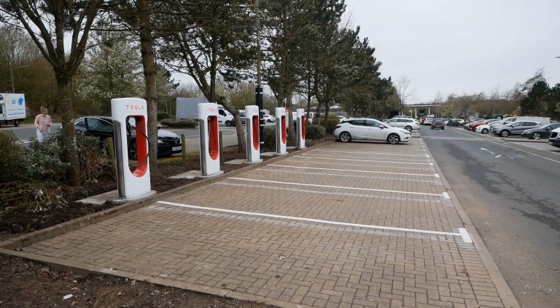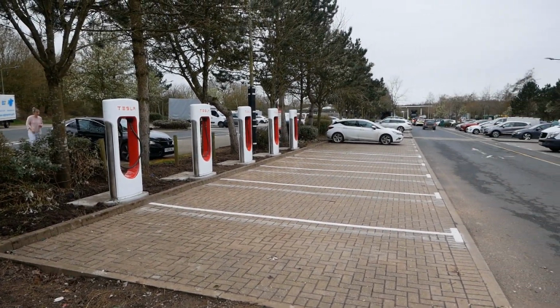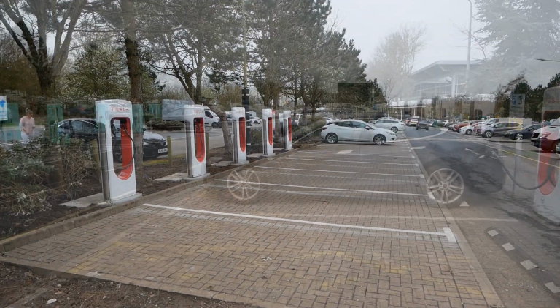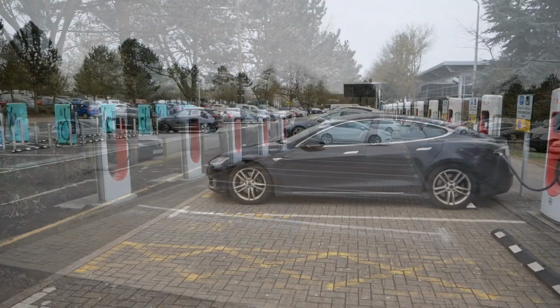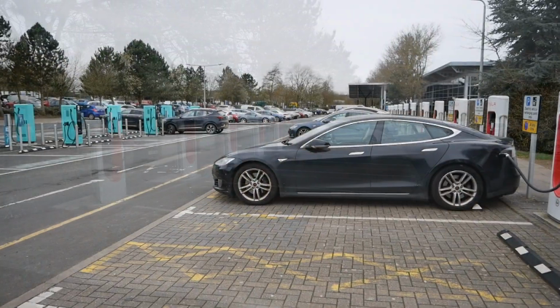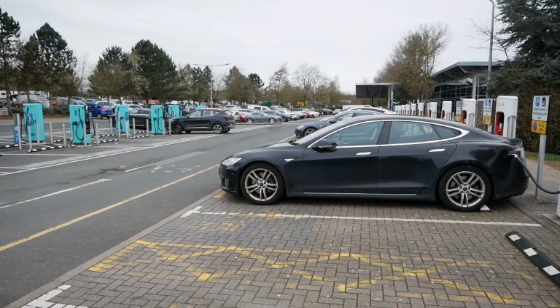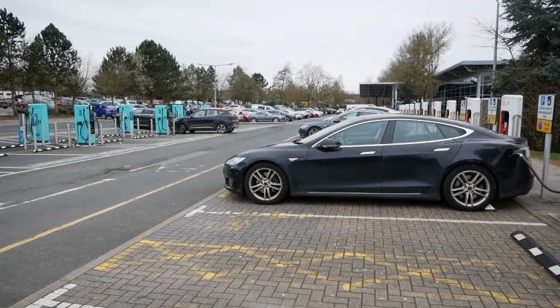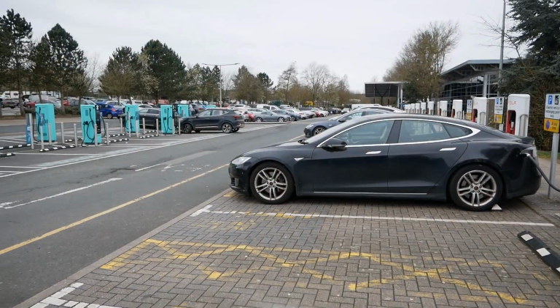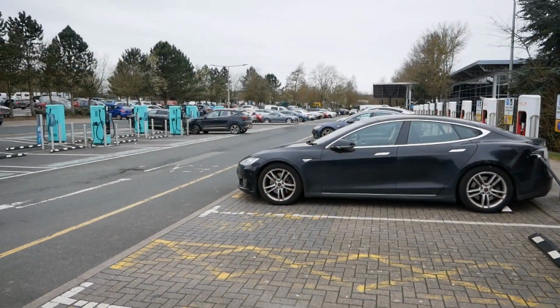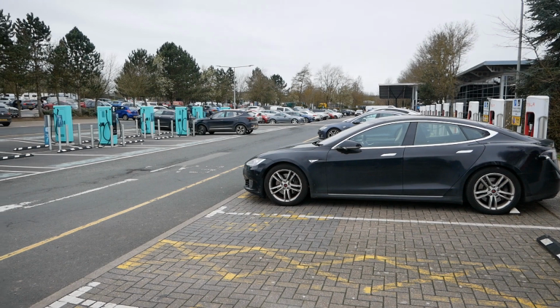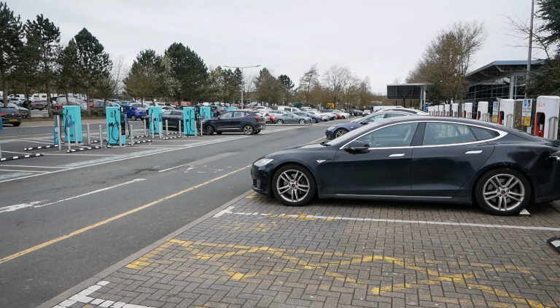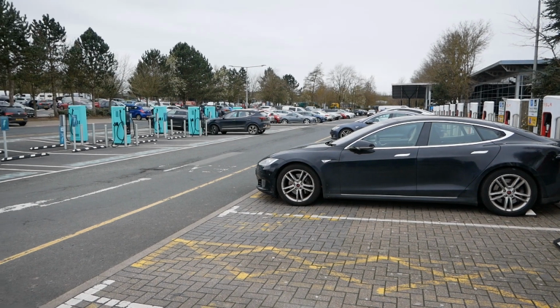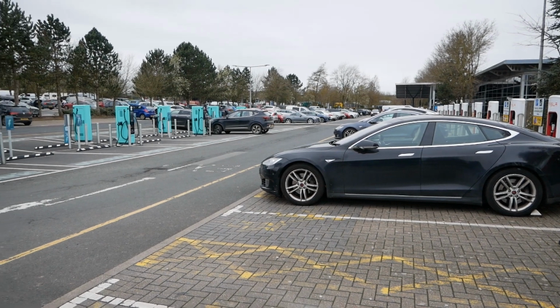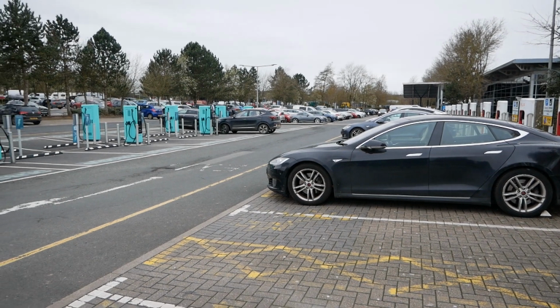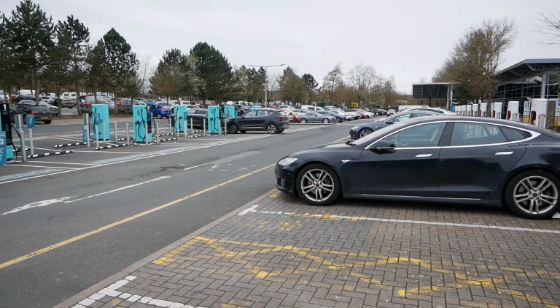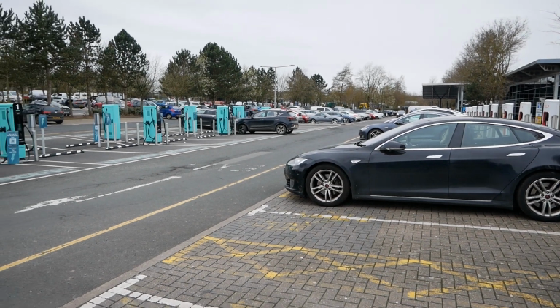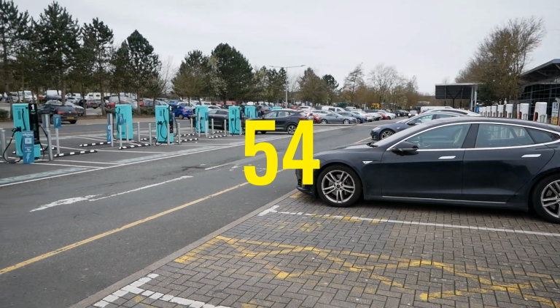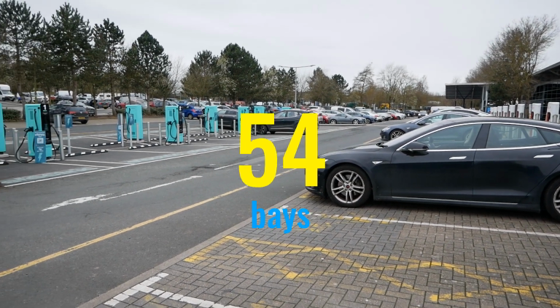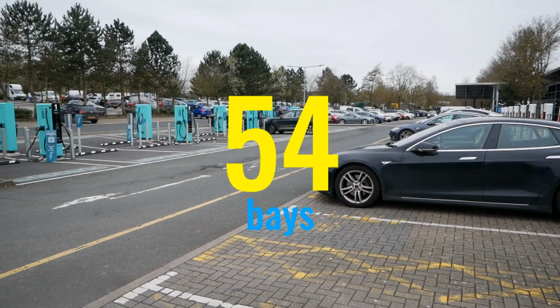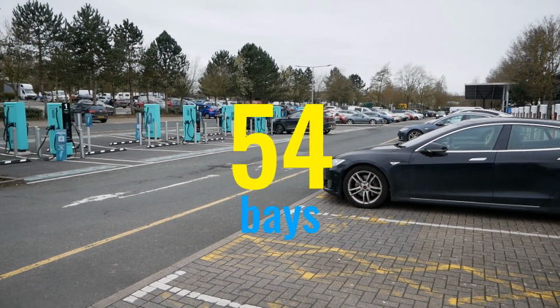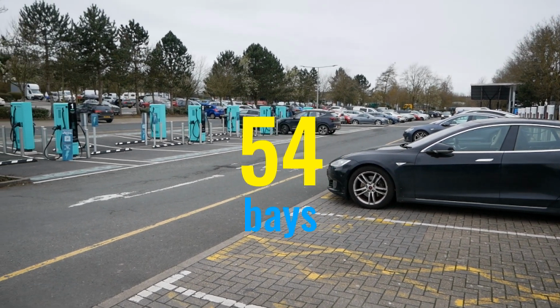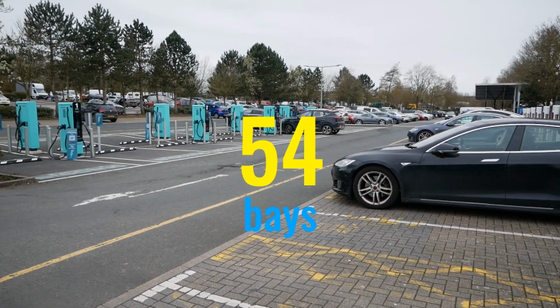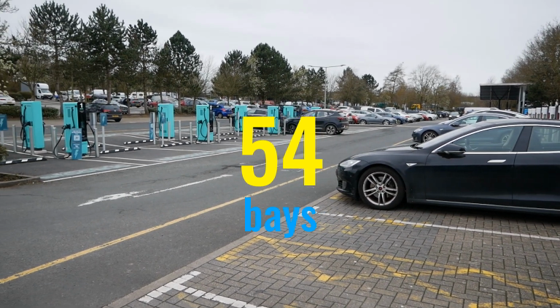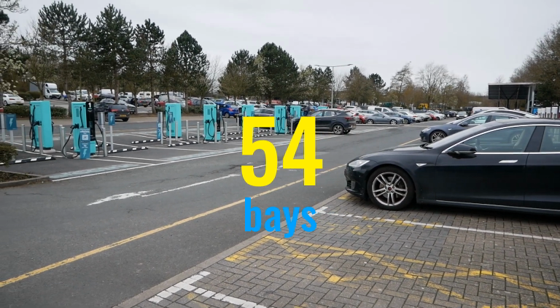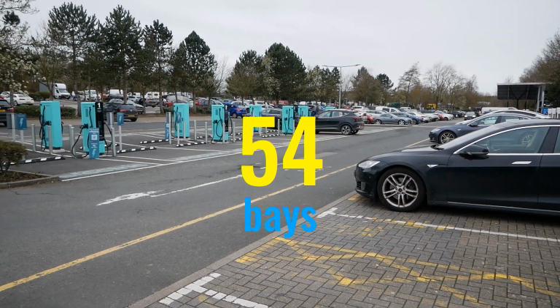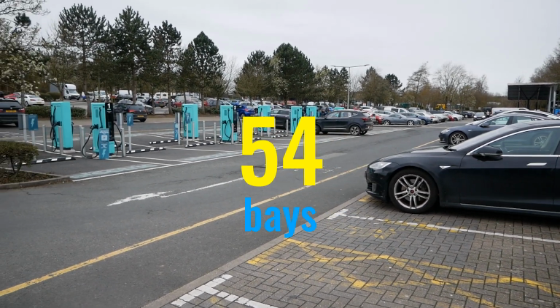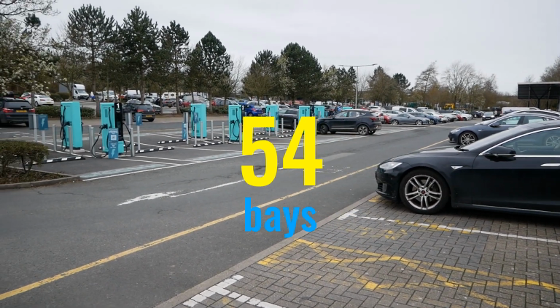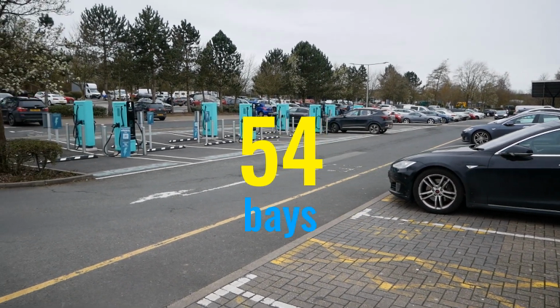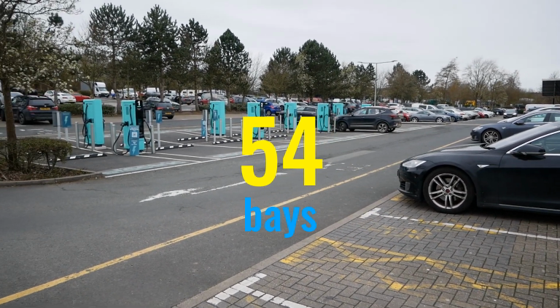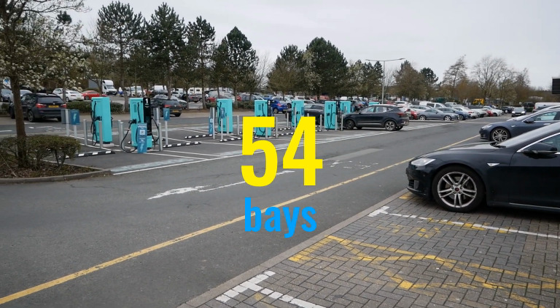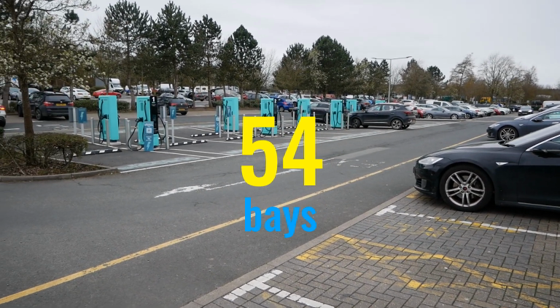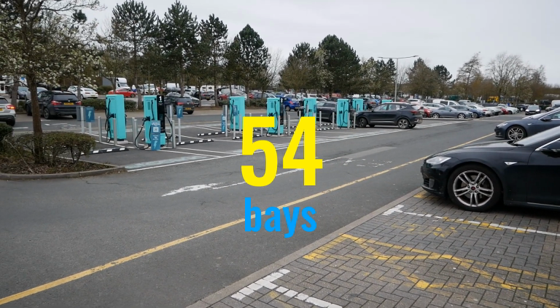So that now means that at this motorway services there are now 54 electric vehicle rapid charging bays.